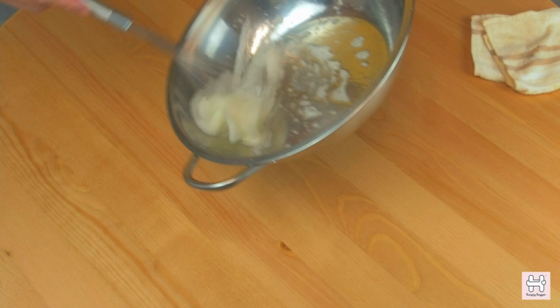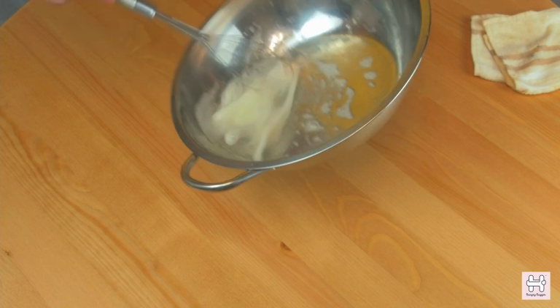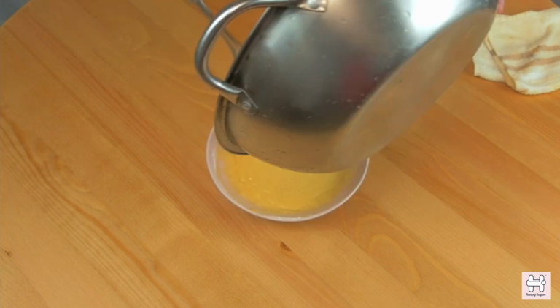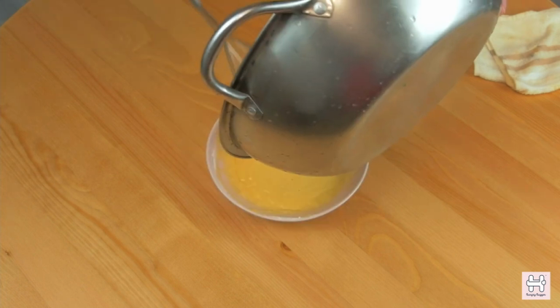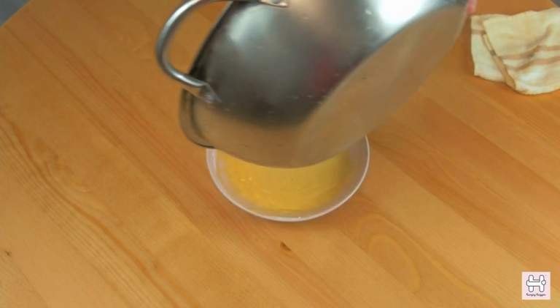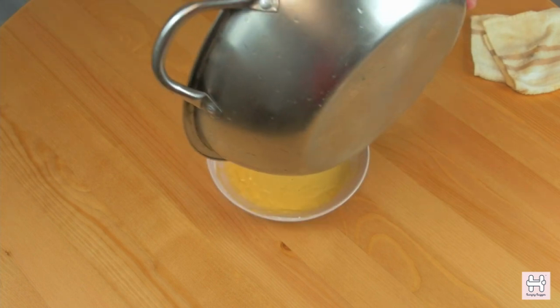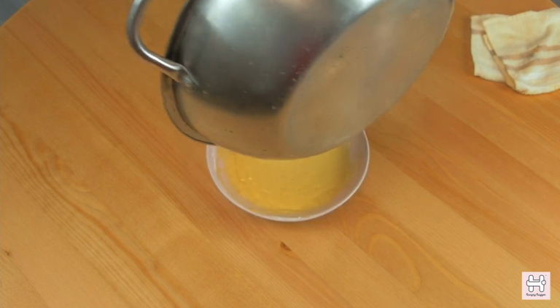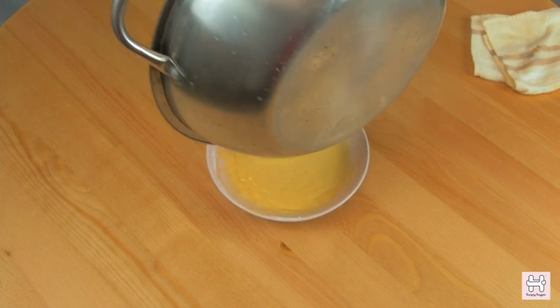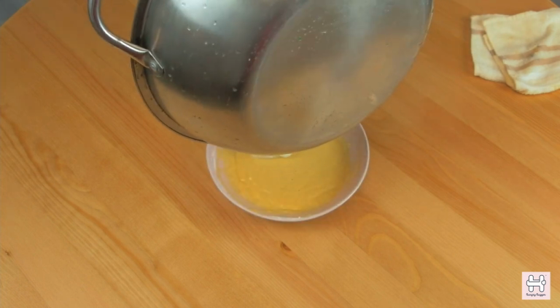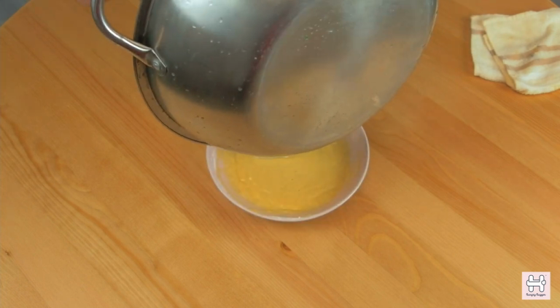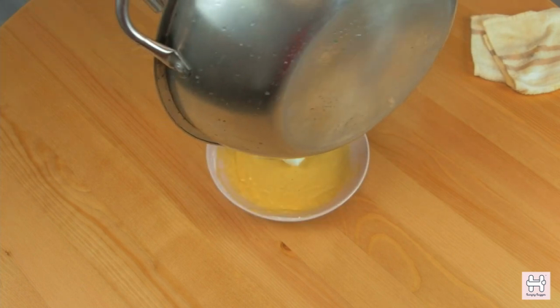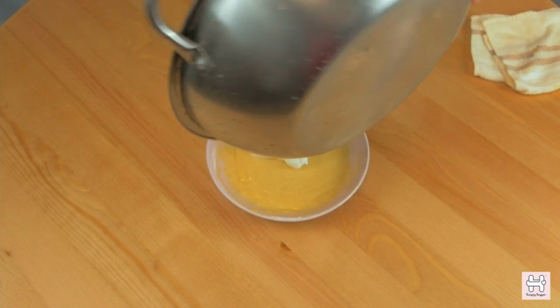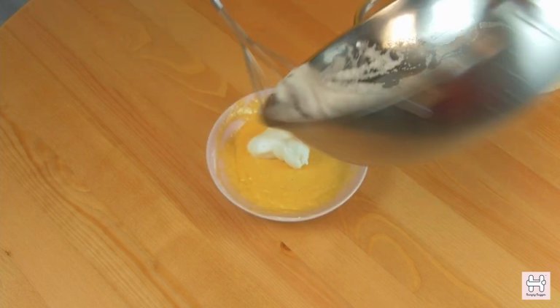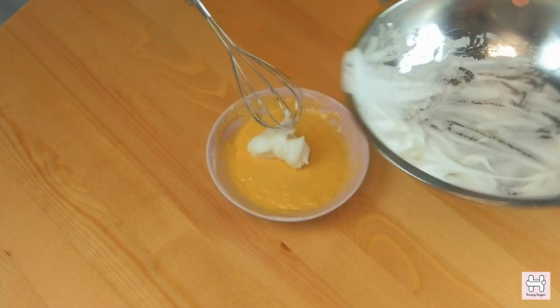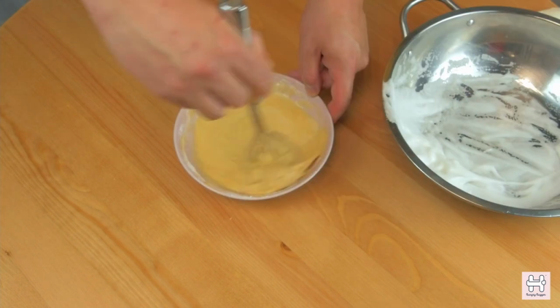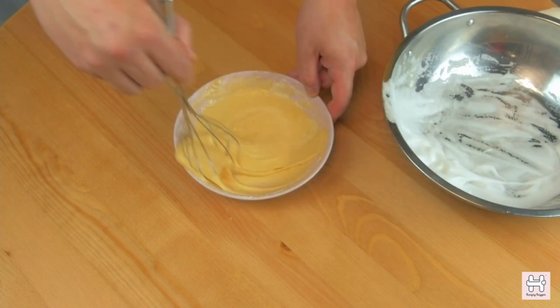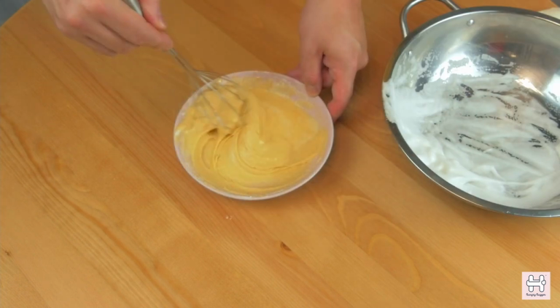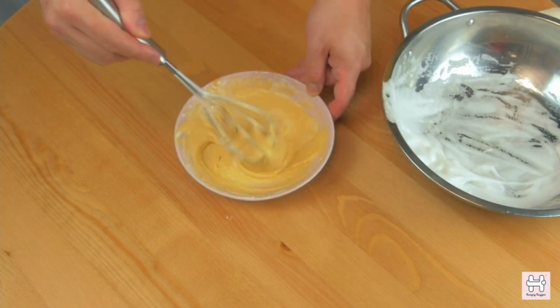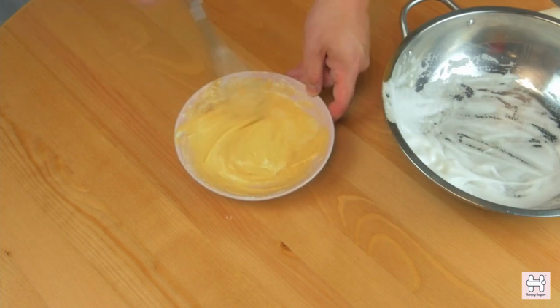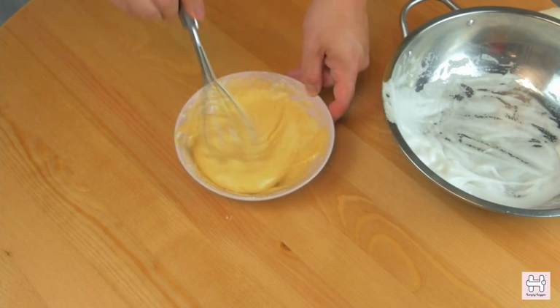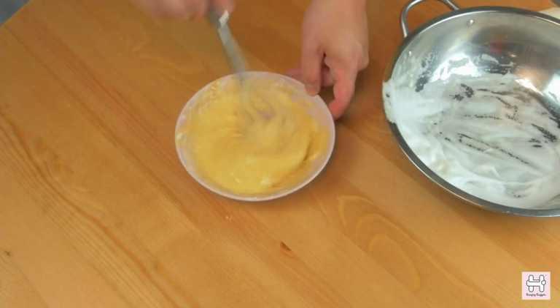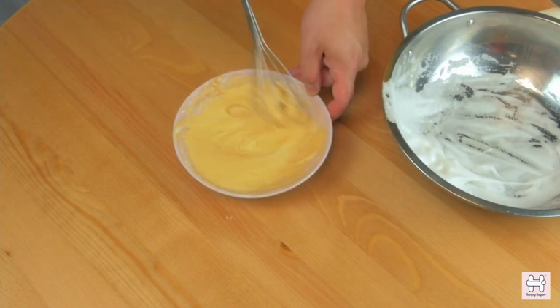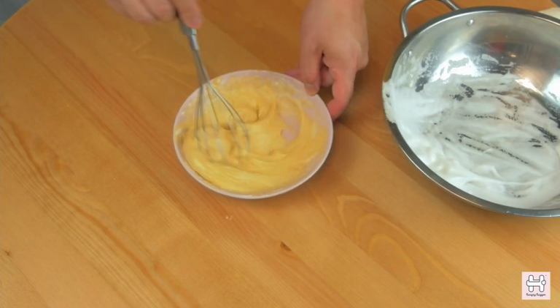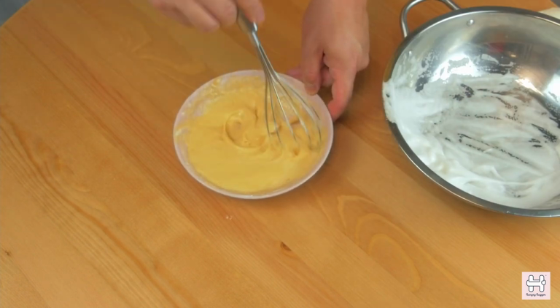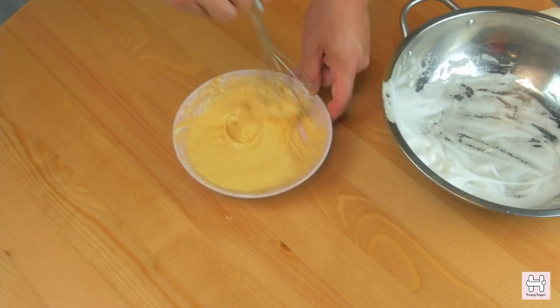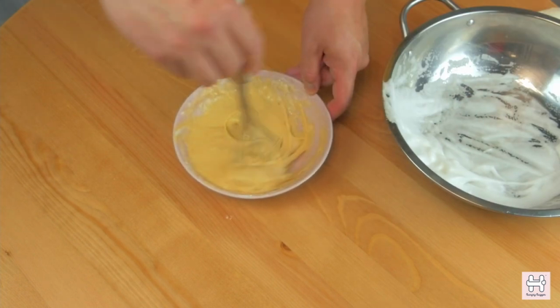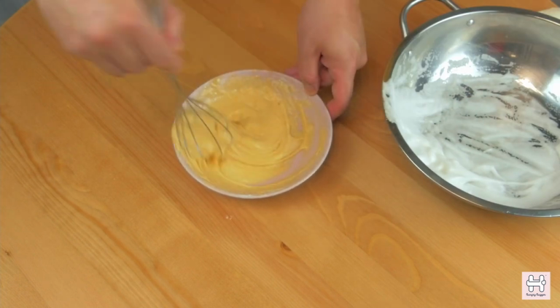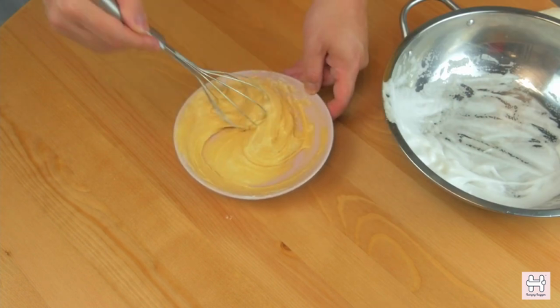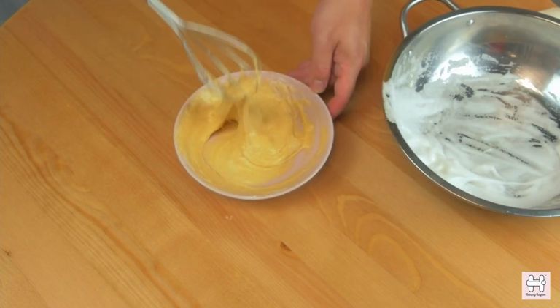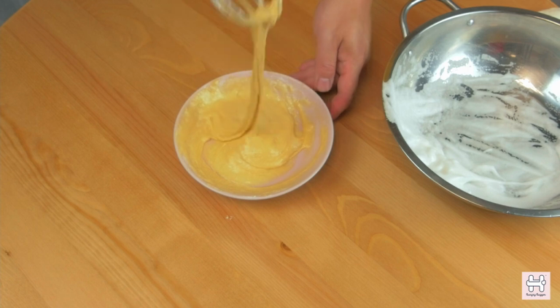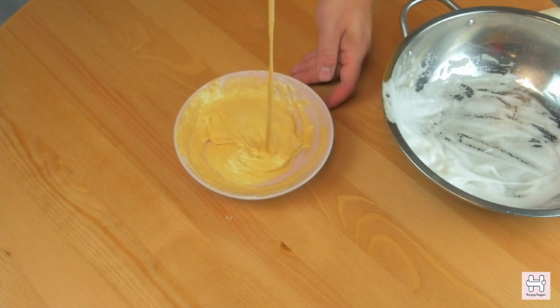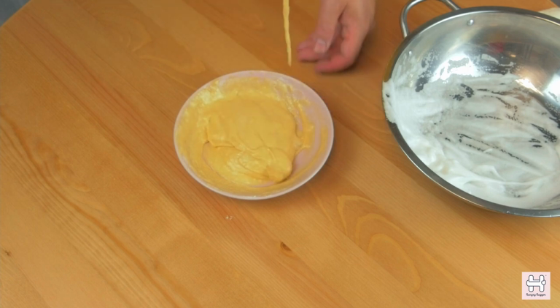The goal here is to create enough air bubbles in order to add fluffiness into the pancake. Once ready, you can fold the egg white into the batter. You'll see the batter will thicken up right away.